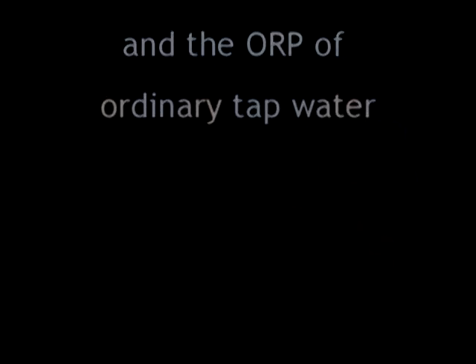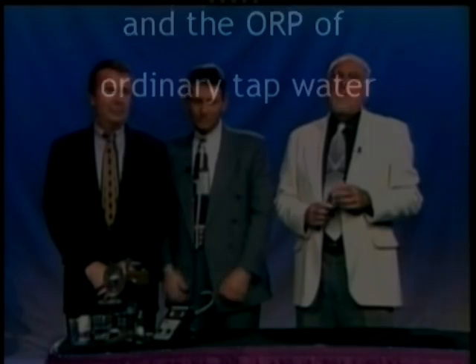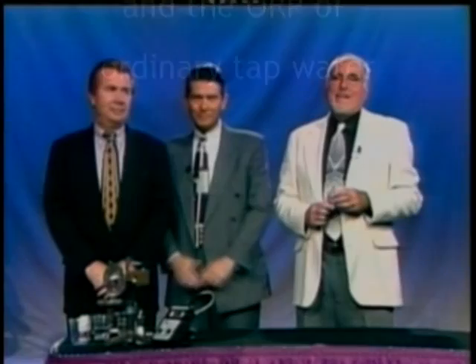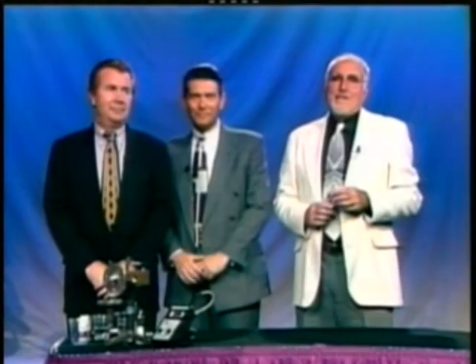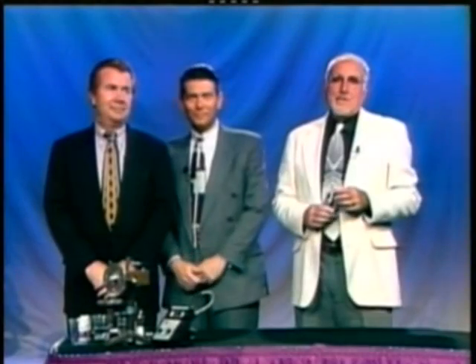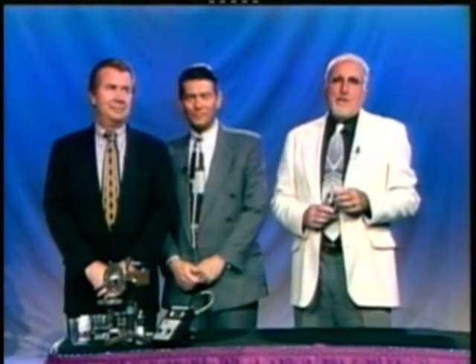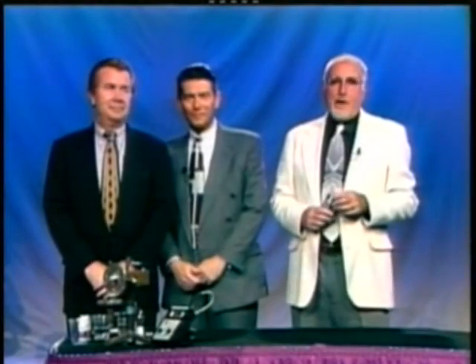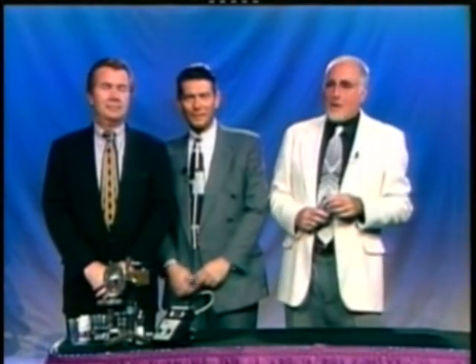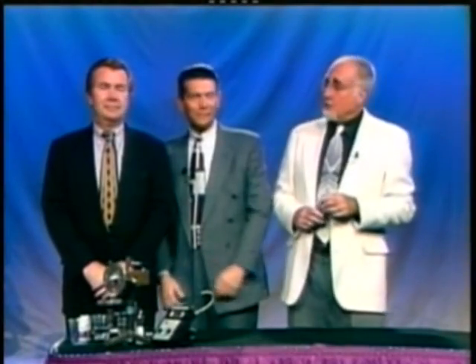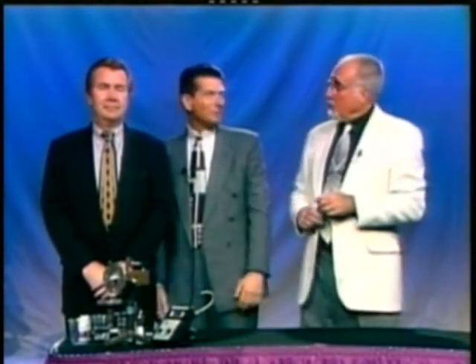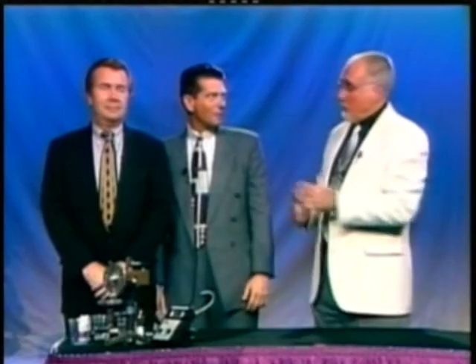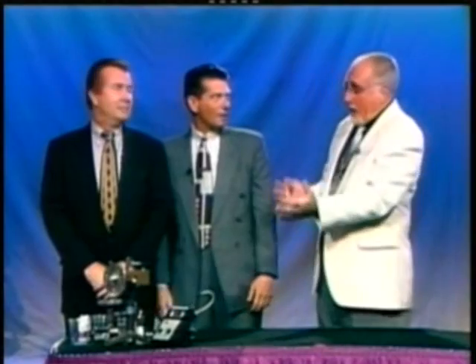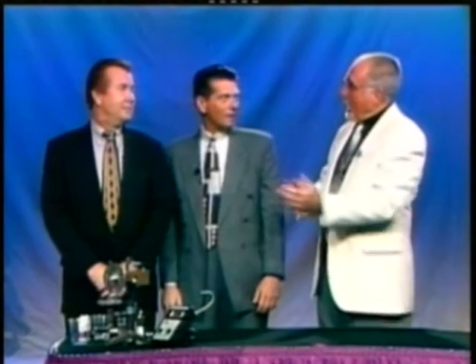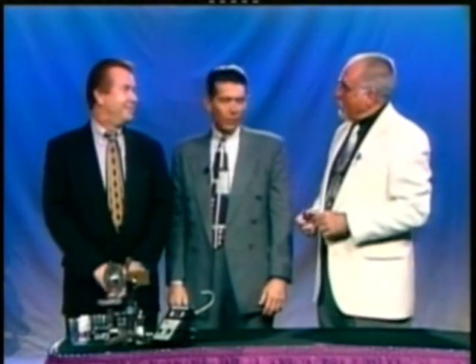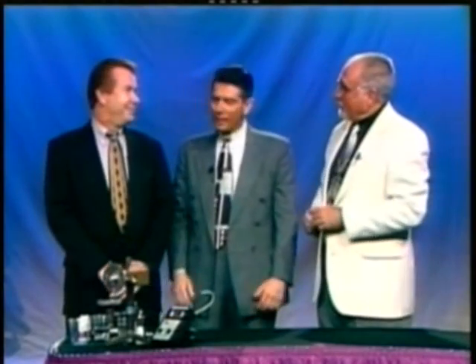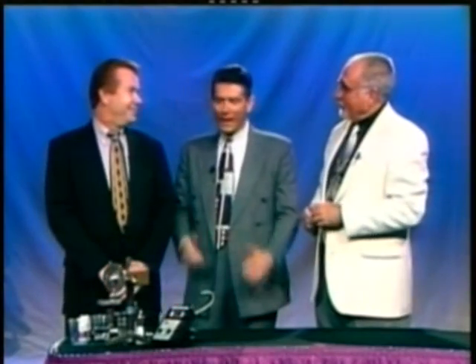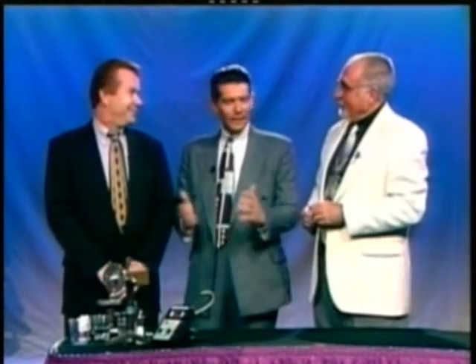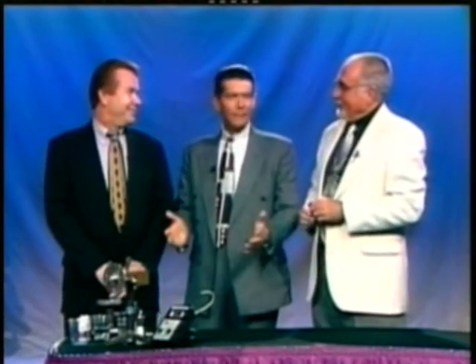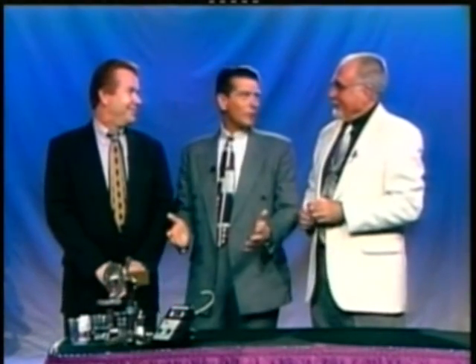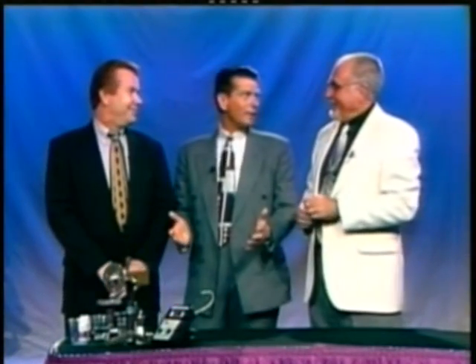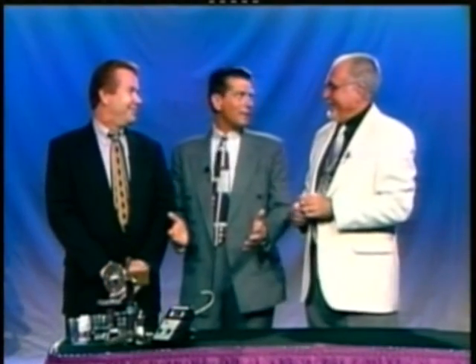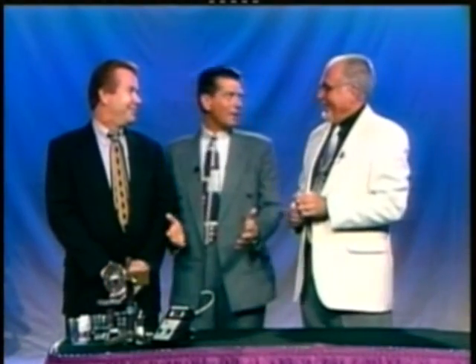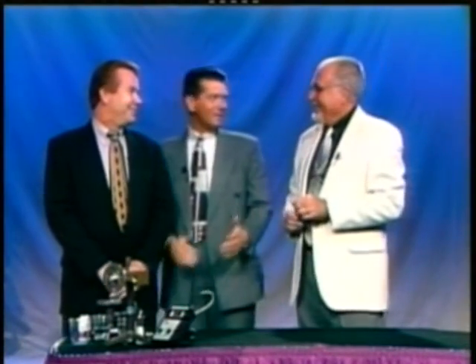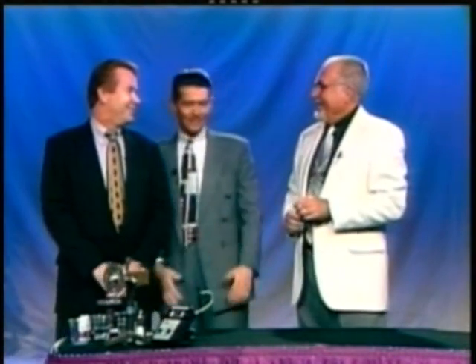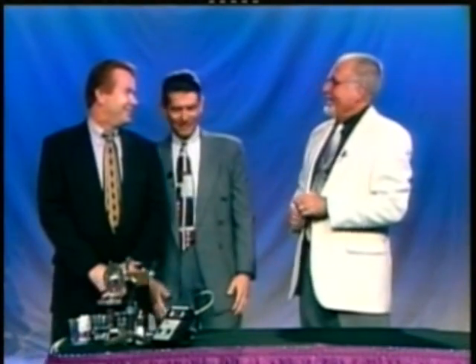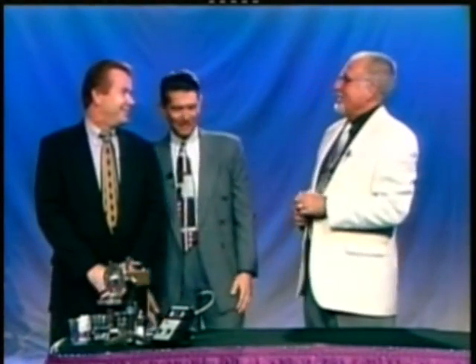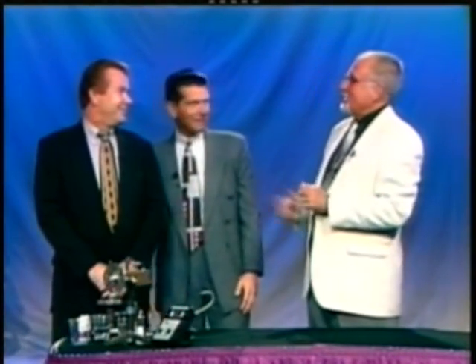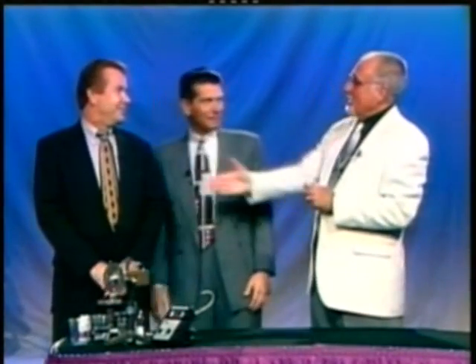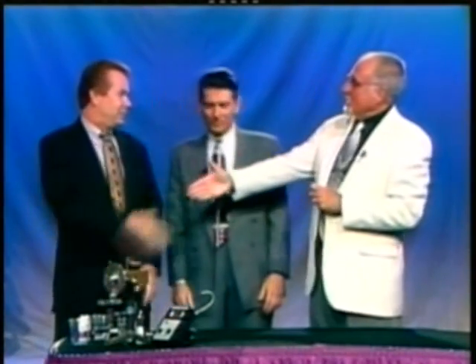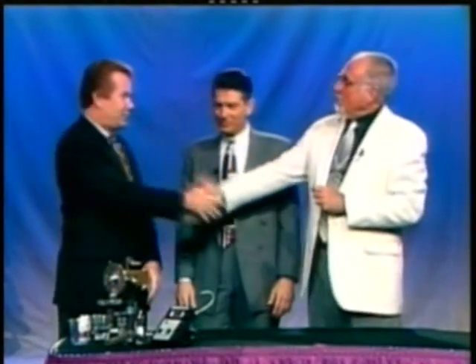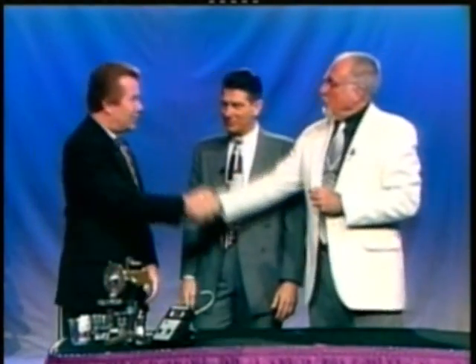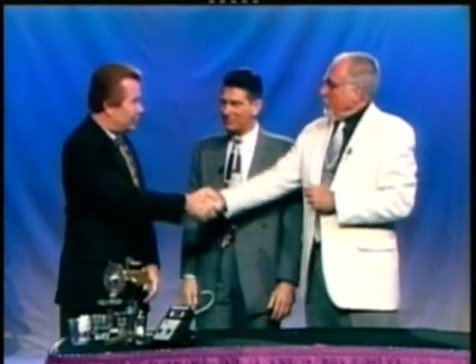Welcome back to Ageless Living. Well, Dr. Frank, we are back in the chemistry lab. And Dr. Dennis Higgins, nice to have you with us.